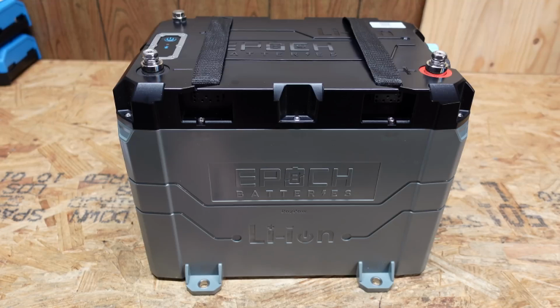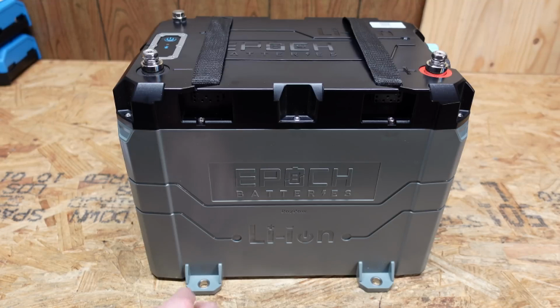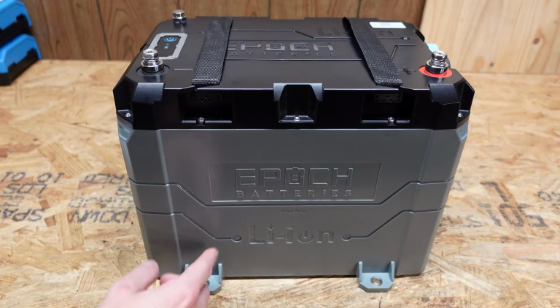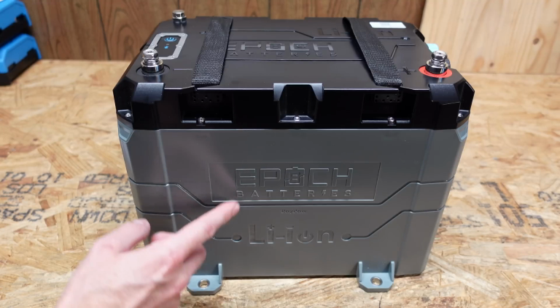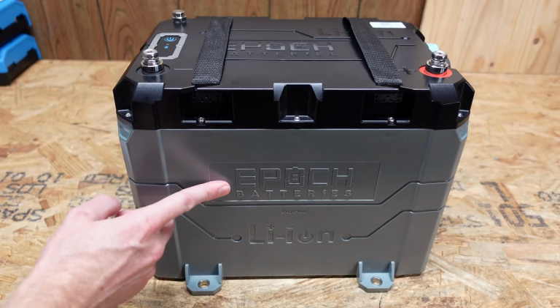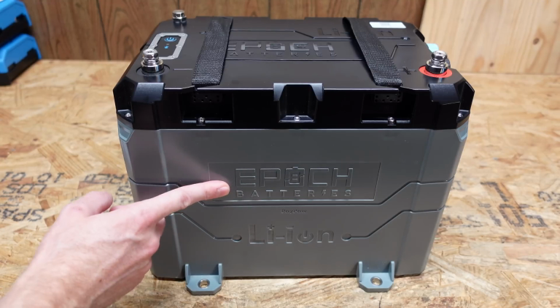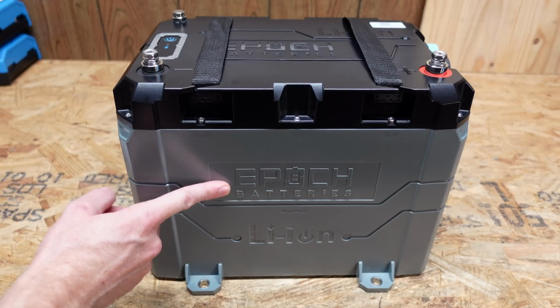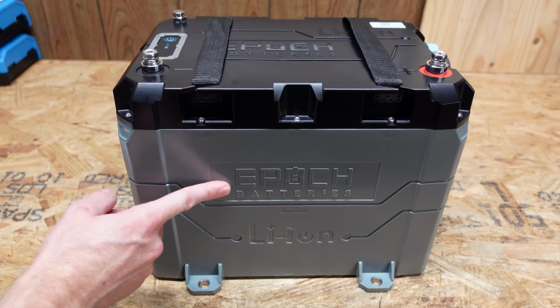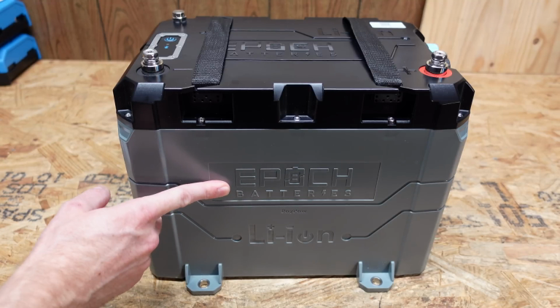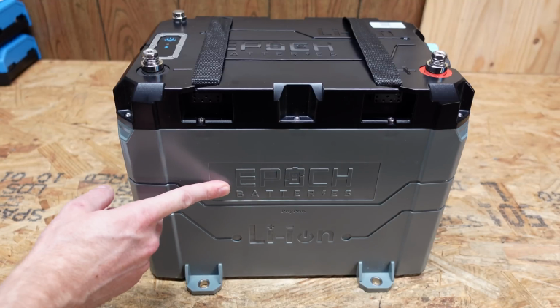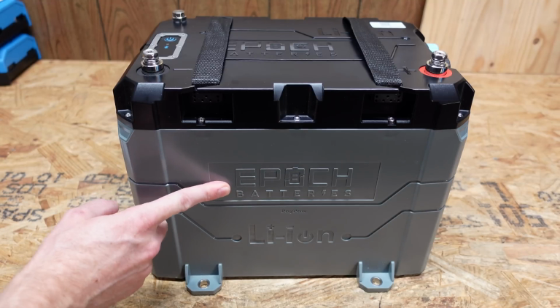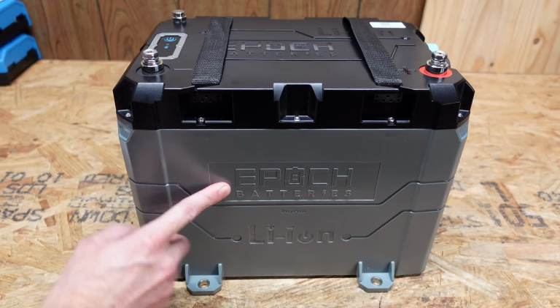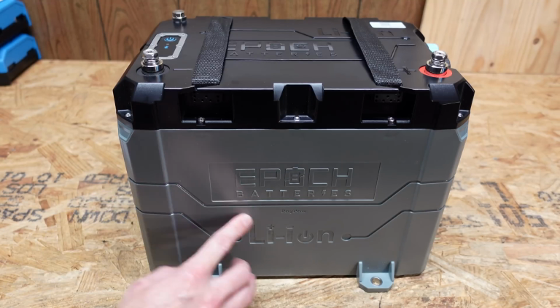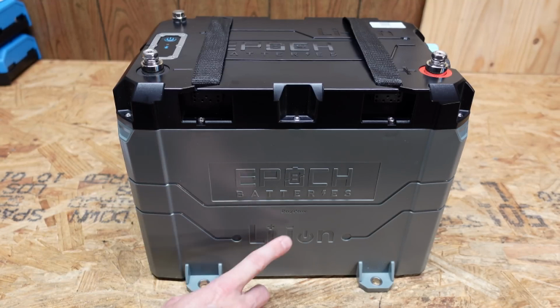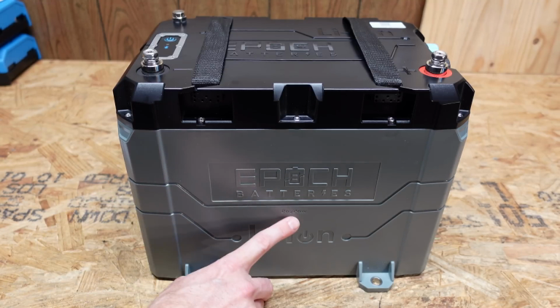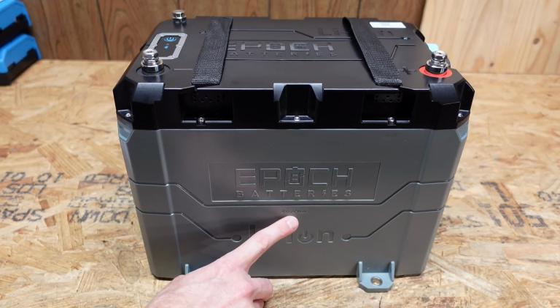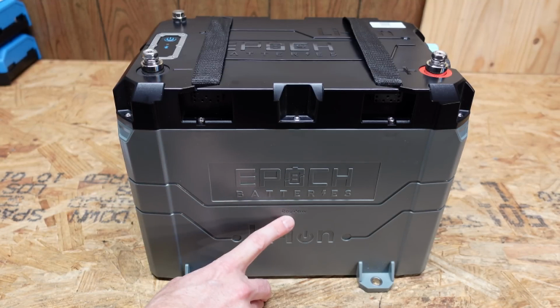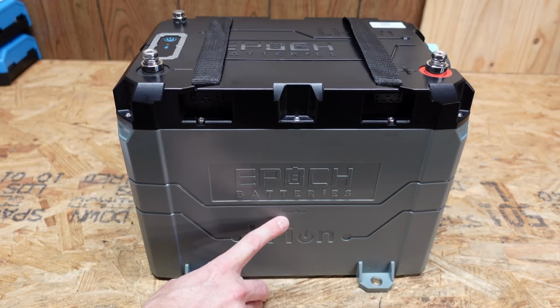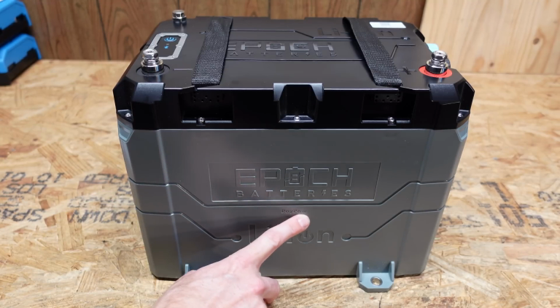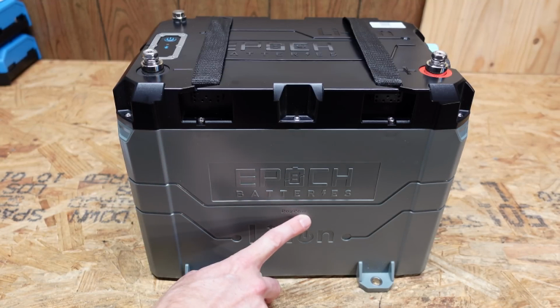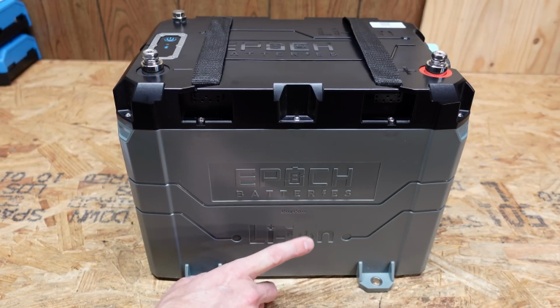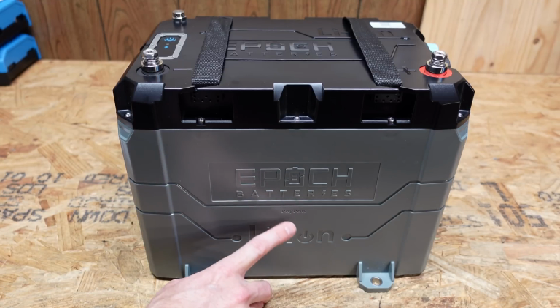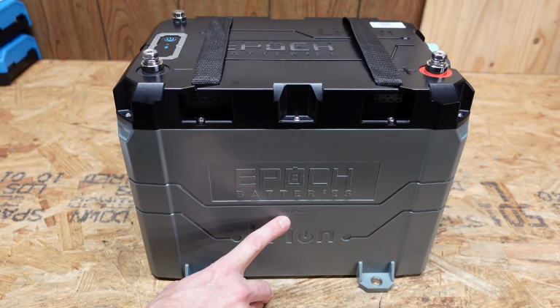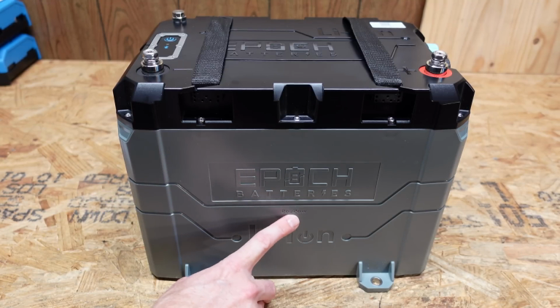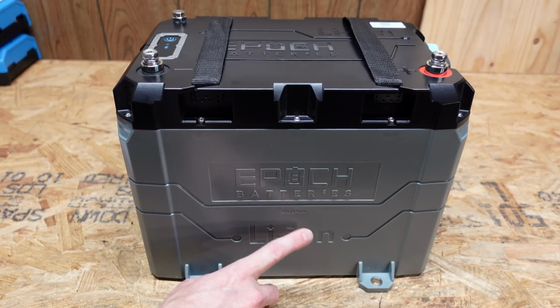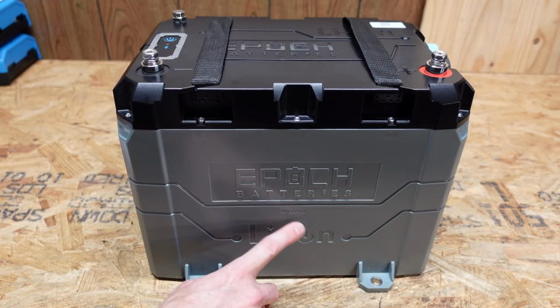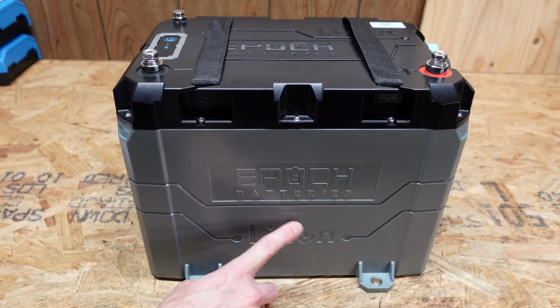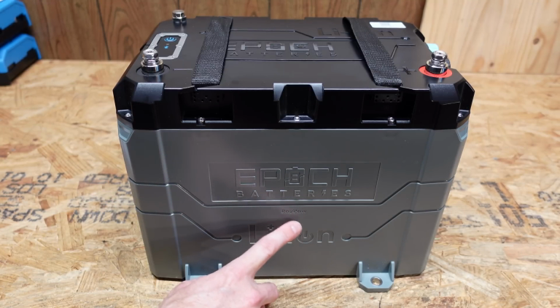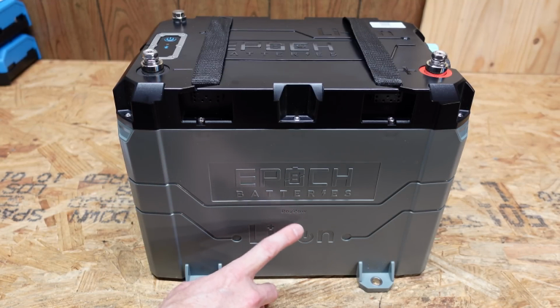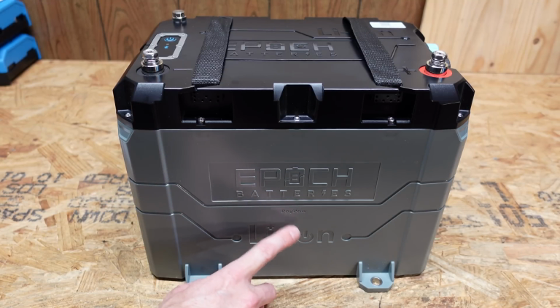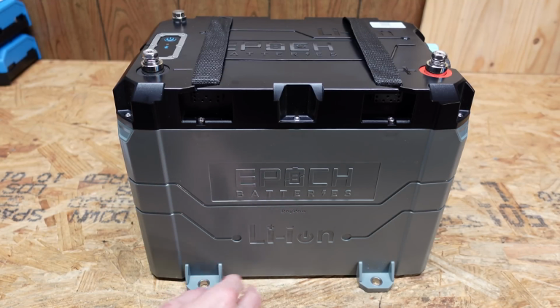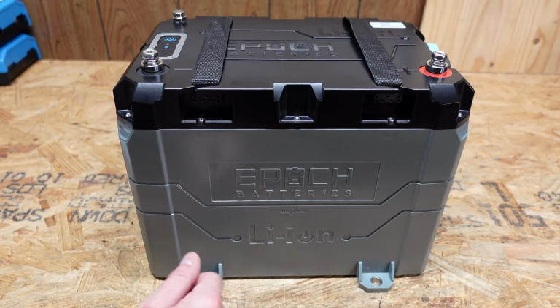On the front we see the Epoch Batteries logo. We also see the RoyPow logo. RoyPow, I believe, is who actually manufactures these.